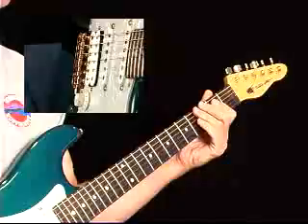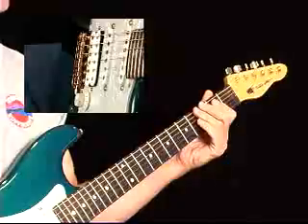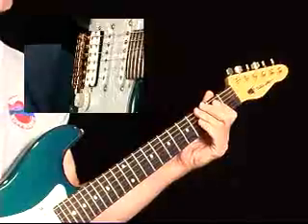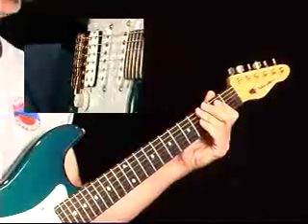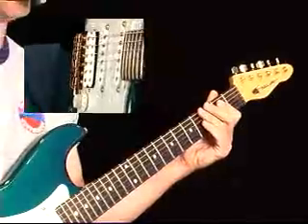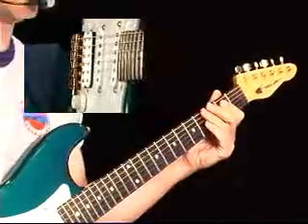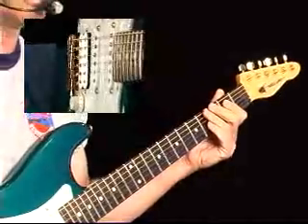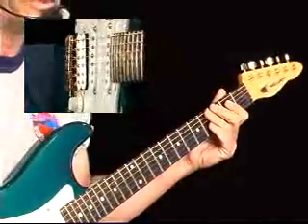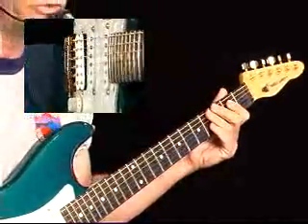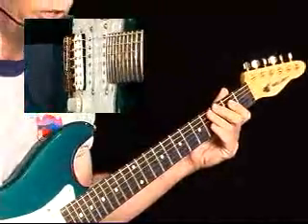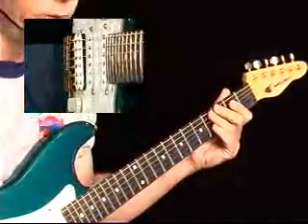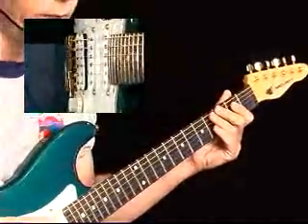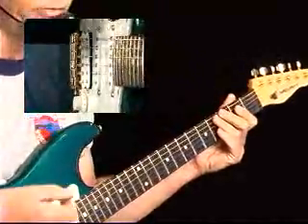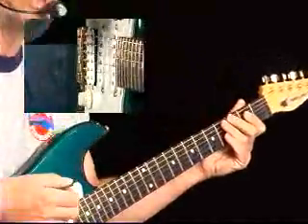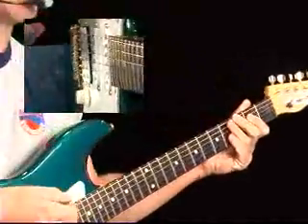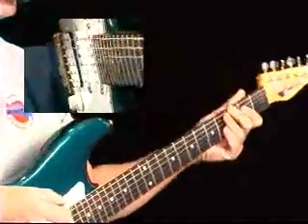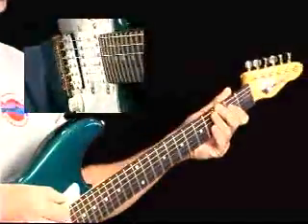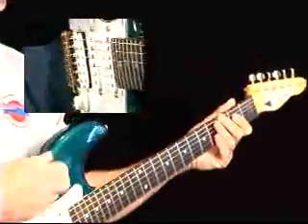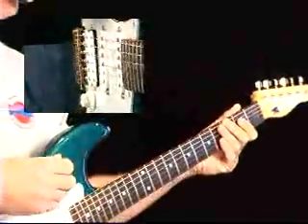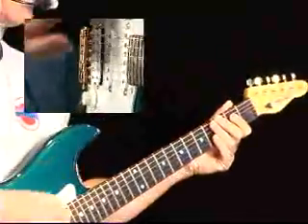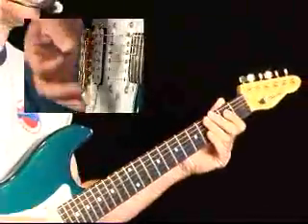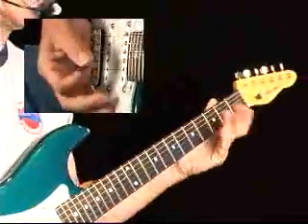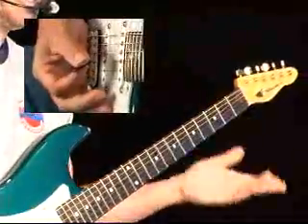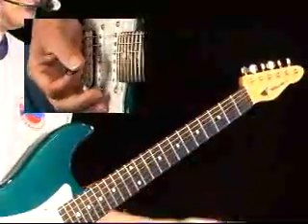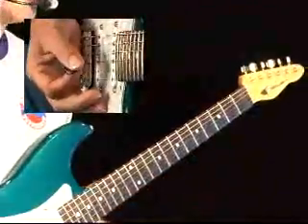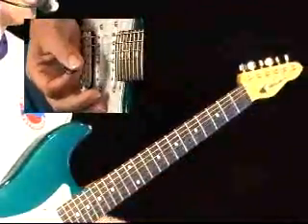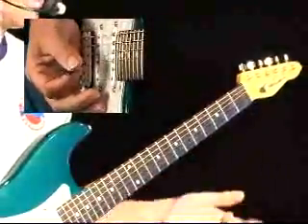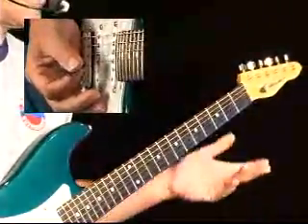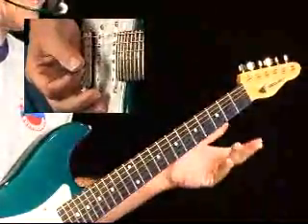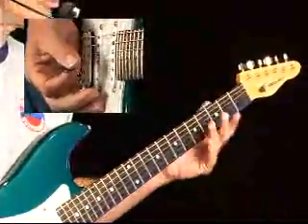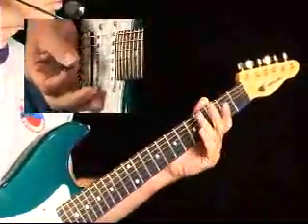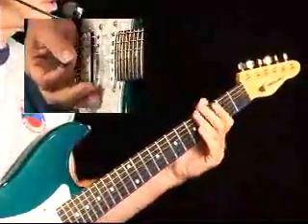All right, so you heard some of the things that I did. Let's break it down. I was just improvising. I started off actually playing...